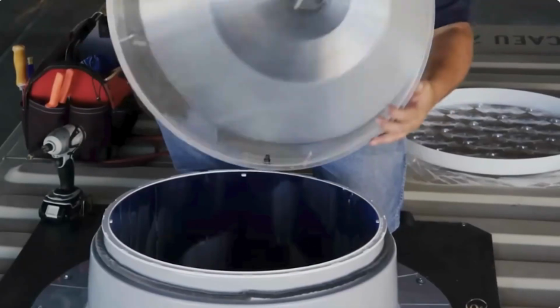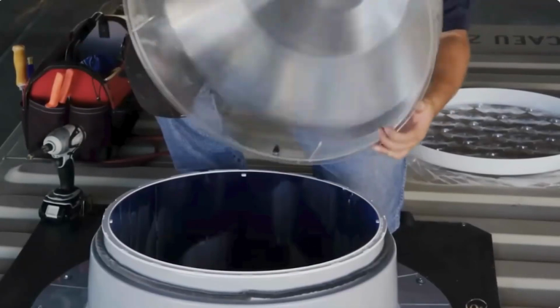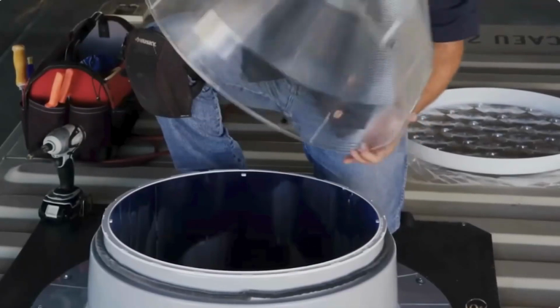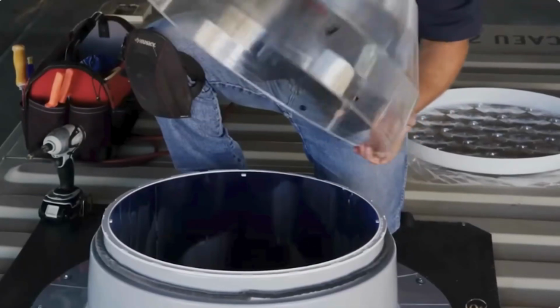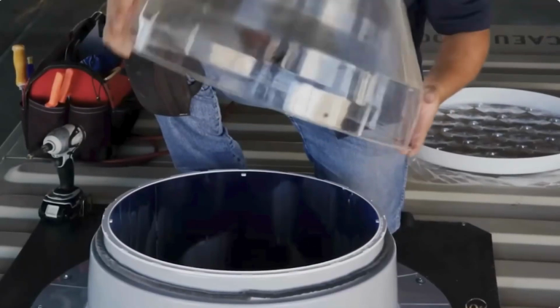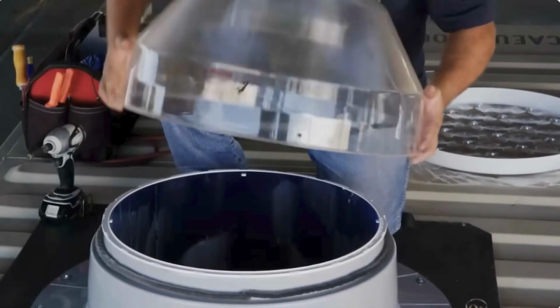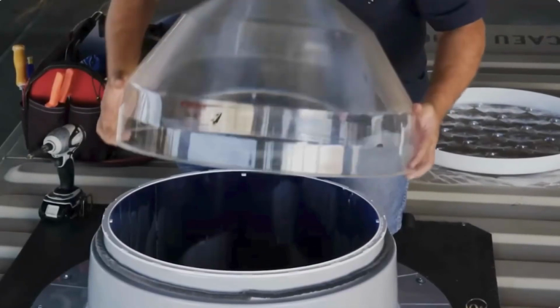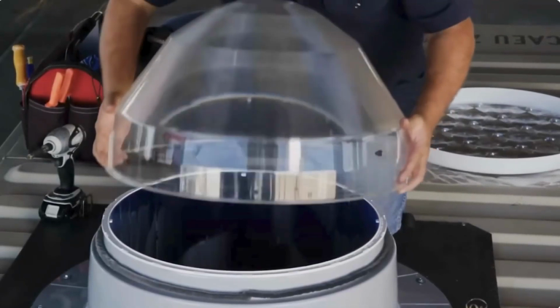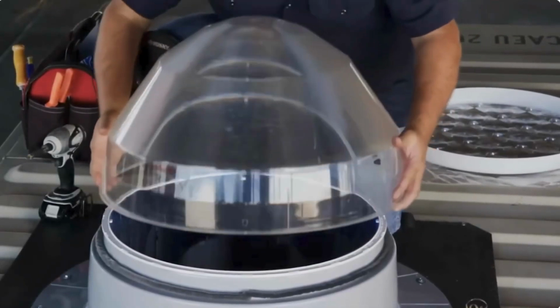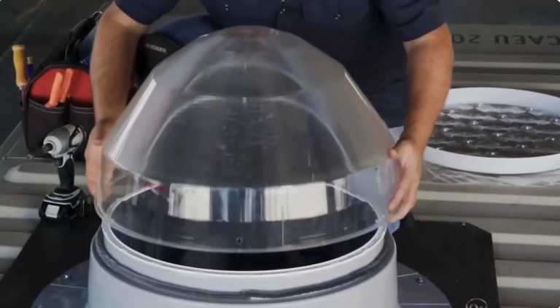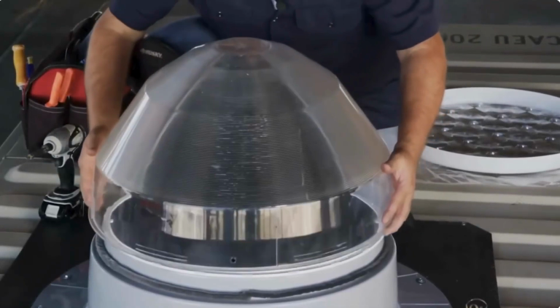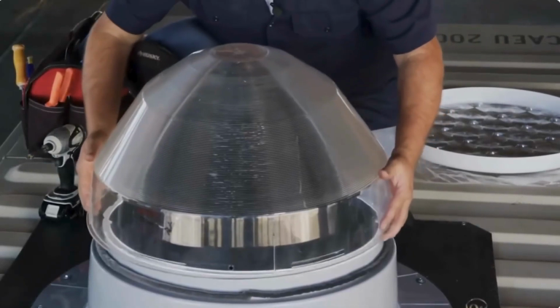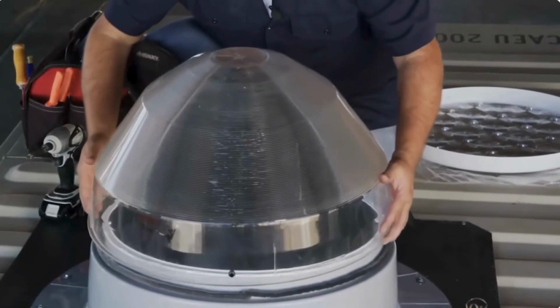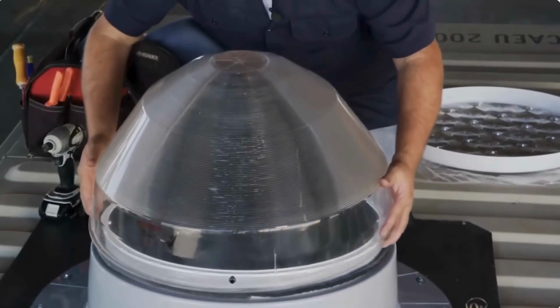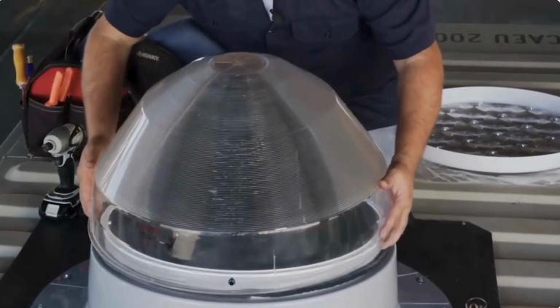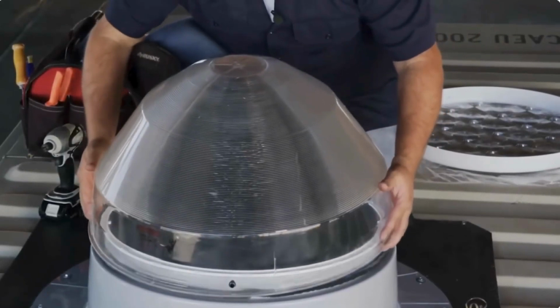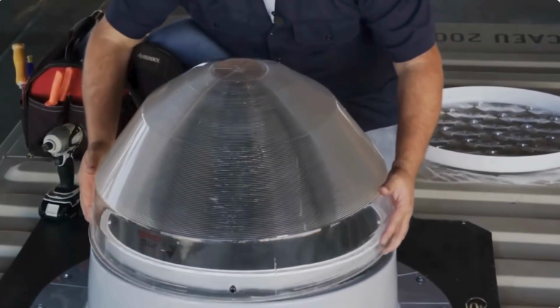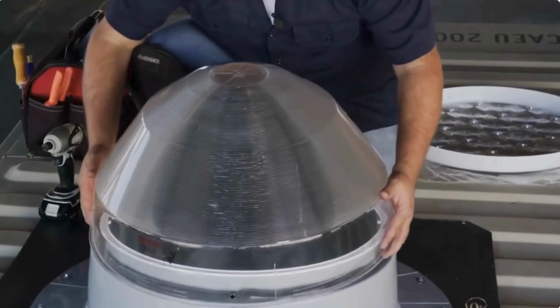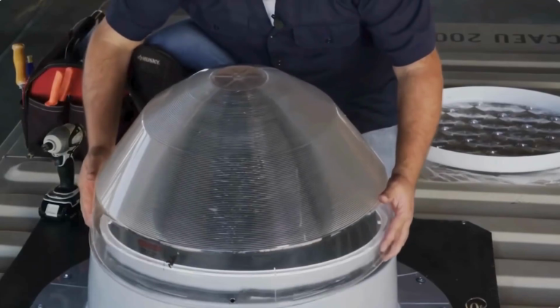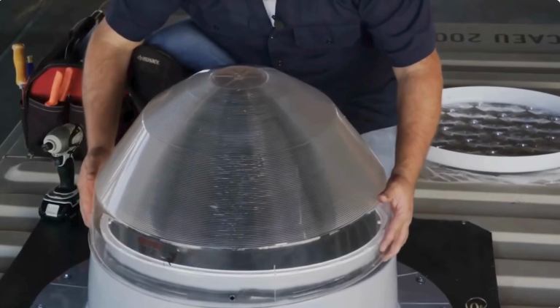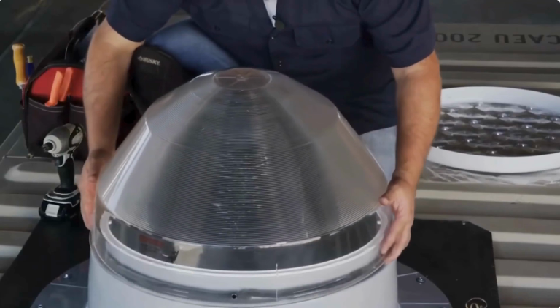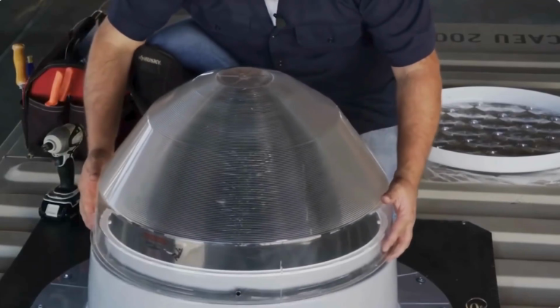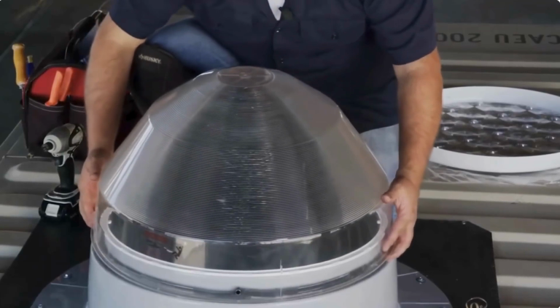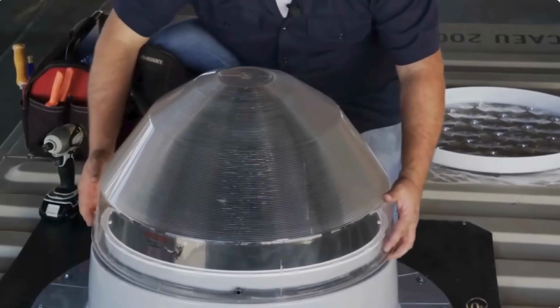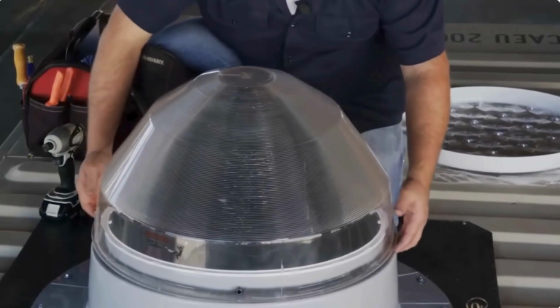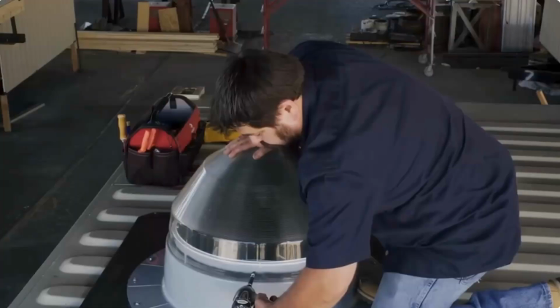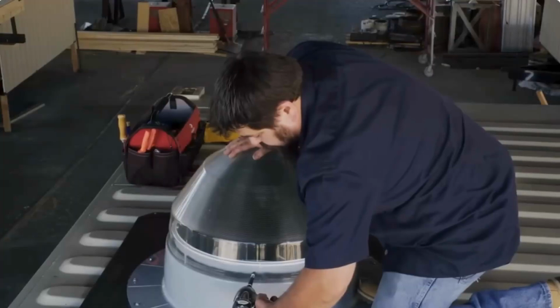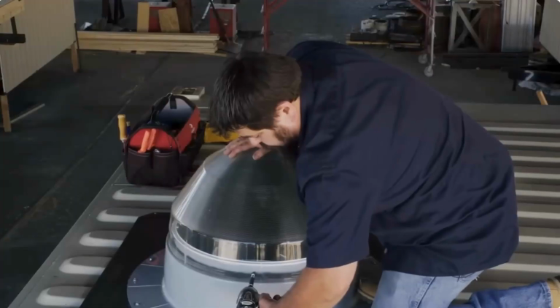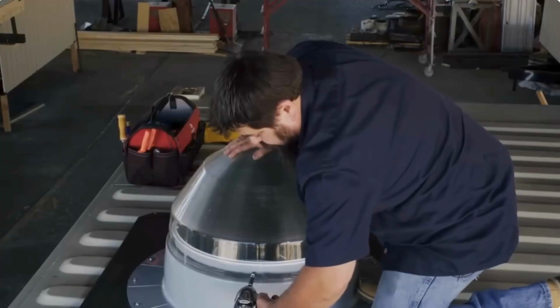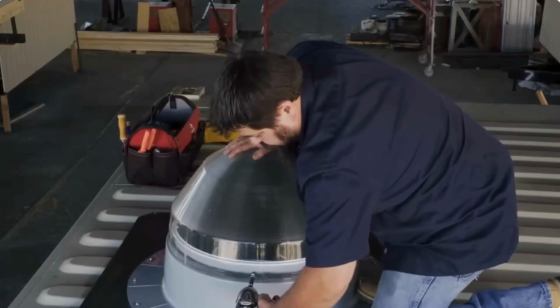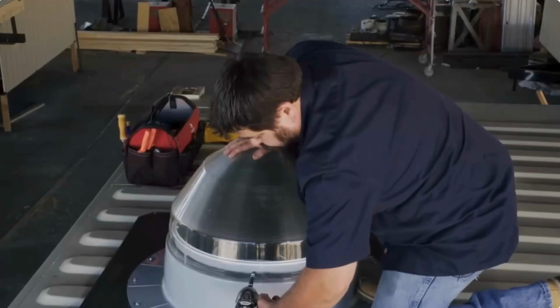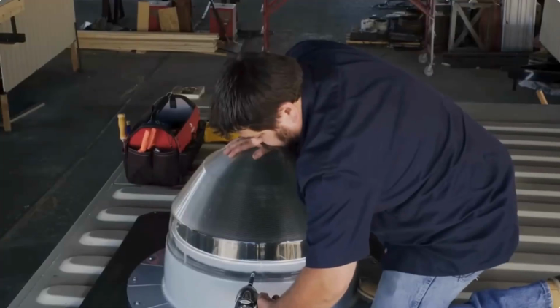What's more, Solatube's pros are ready to give a price and install it in the same day.